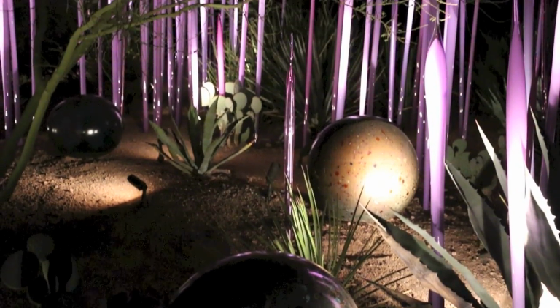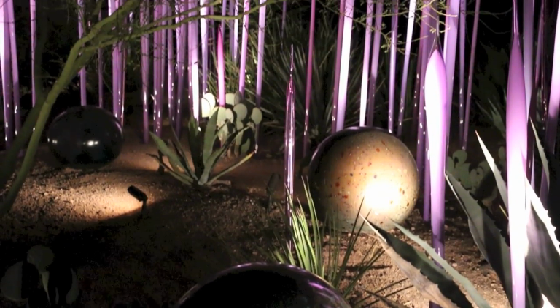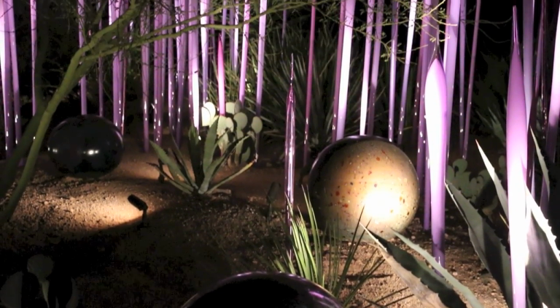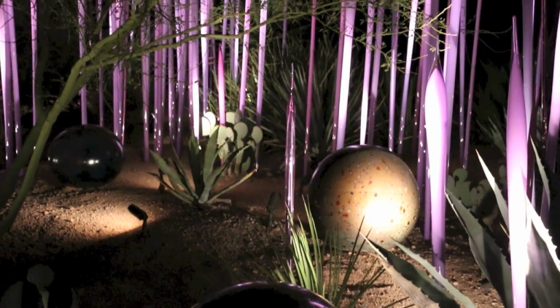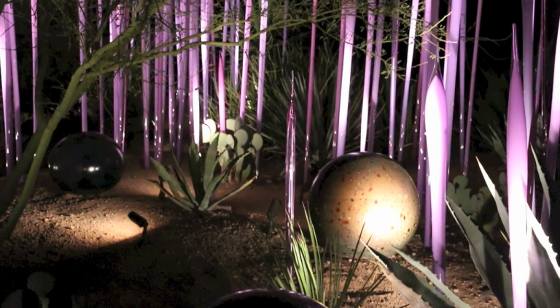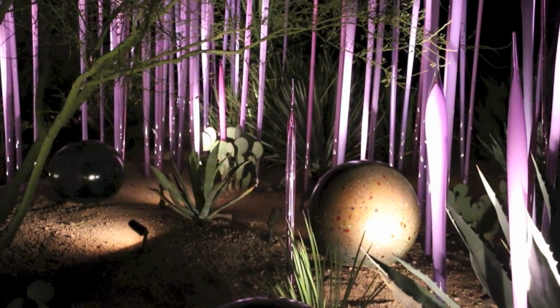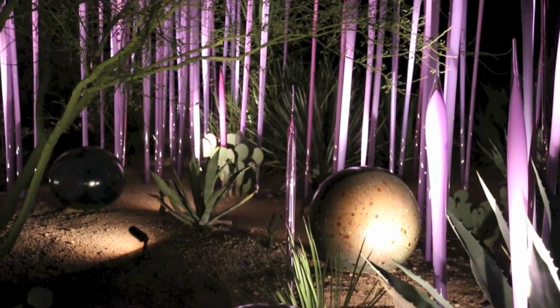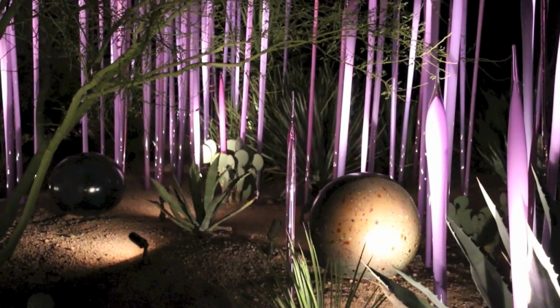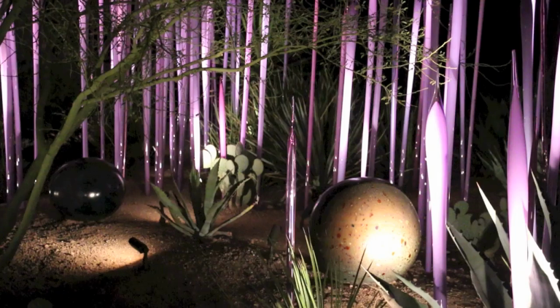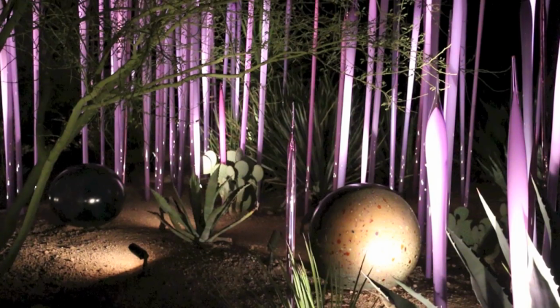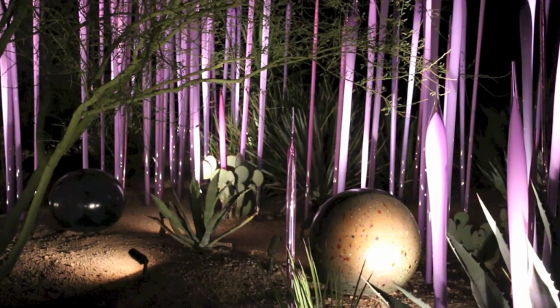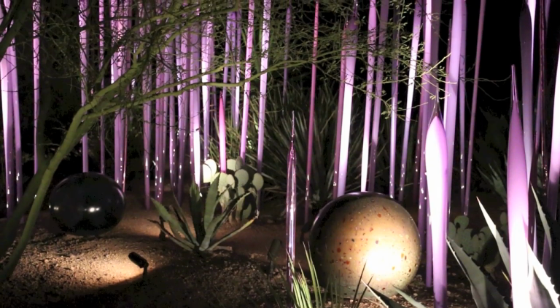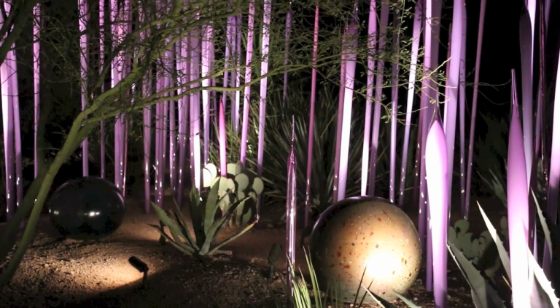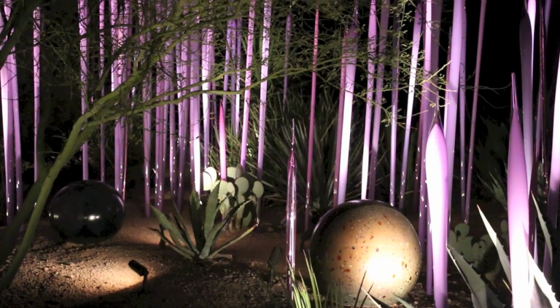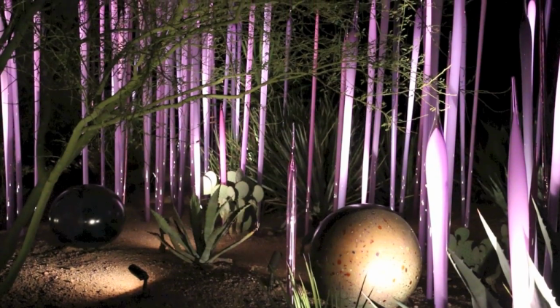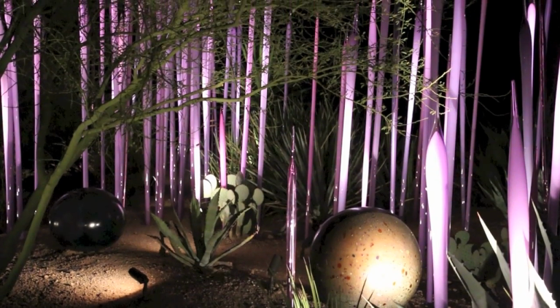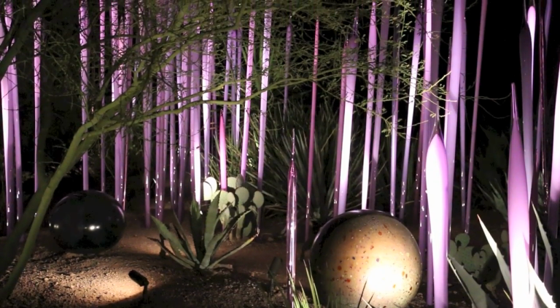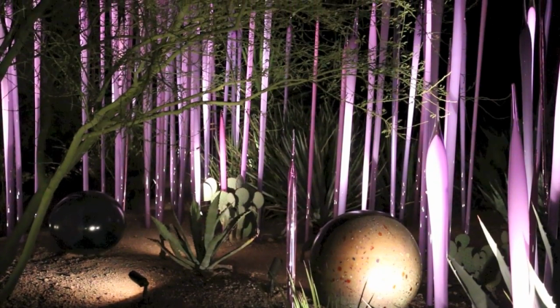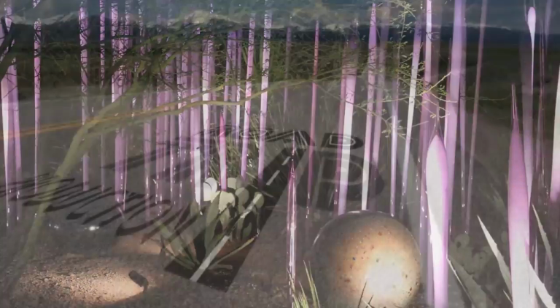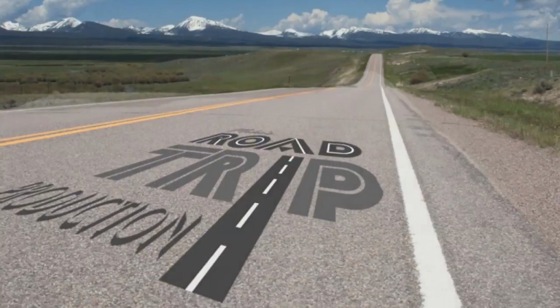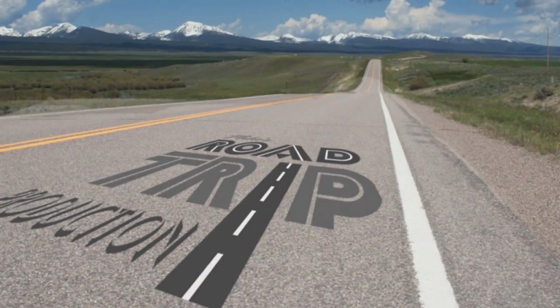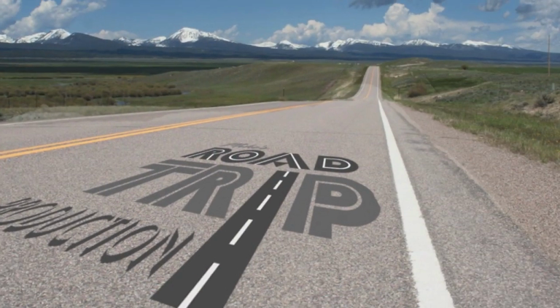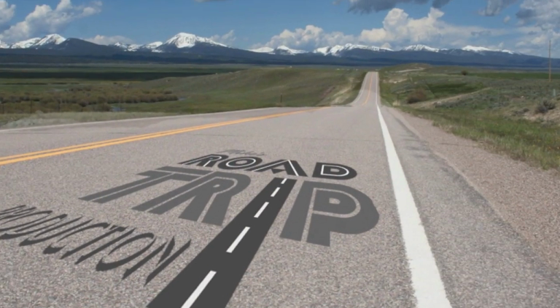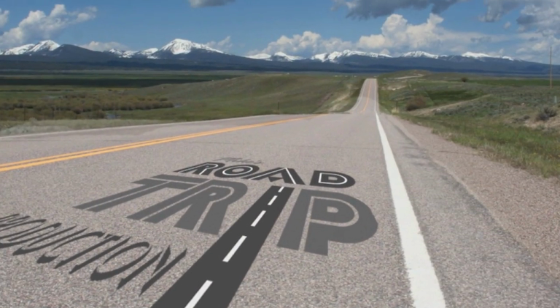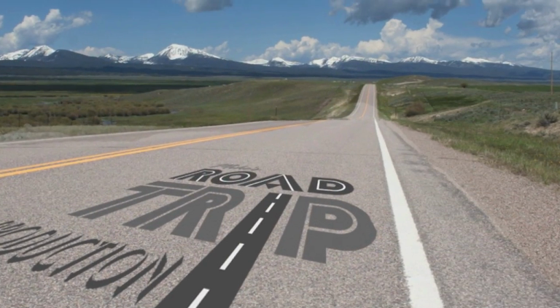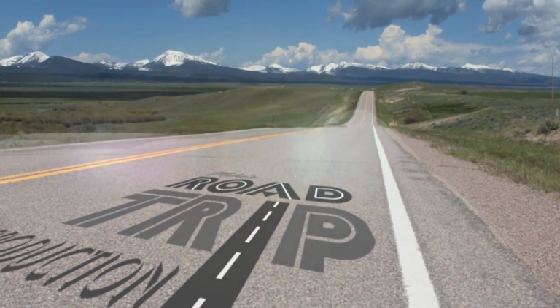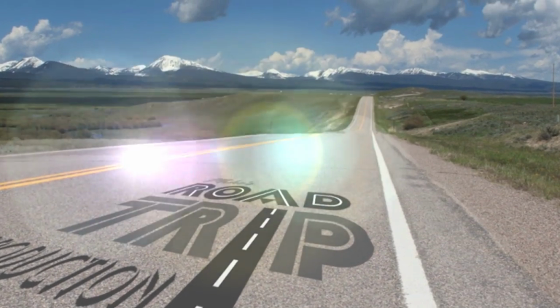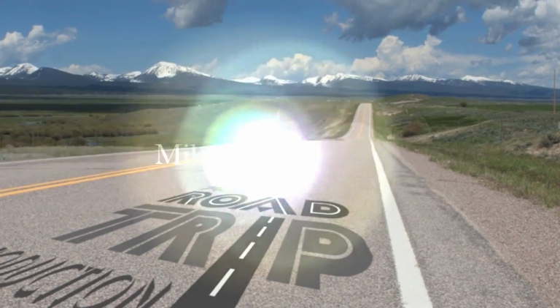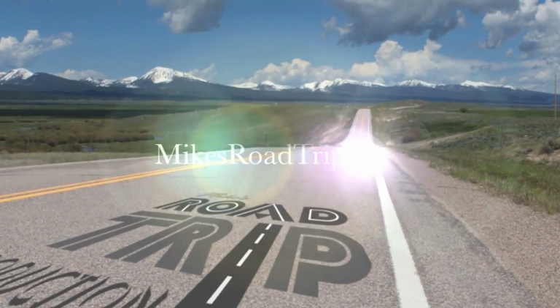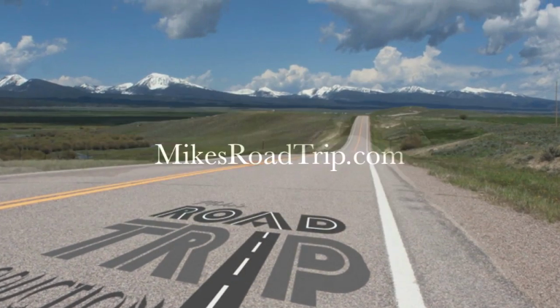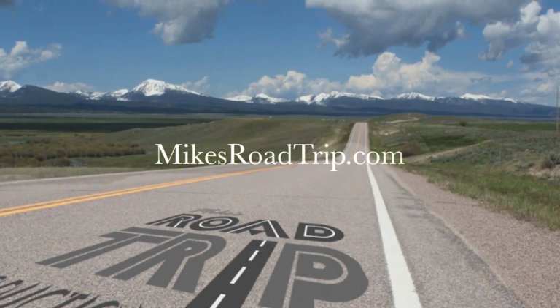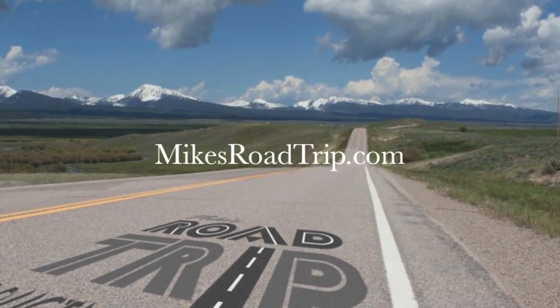Well, that's a quick look at the Chihuly exhibit at the Desert Botanical Garden. Until next time, we'll see you on the road.